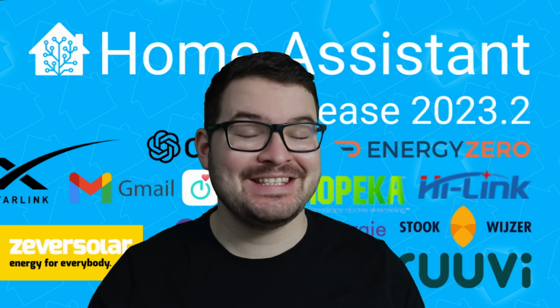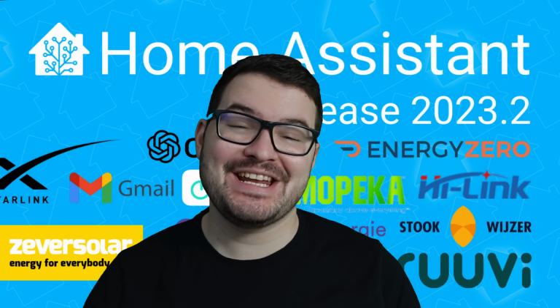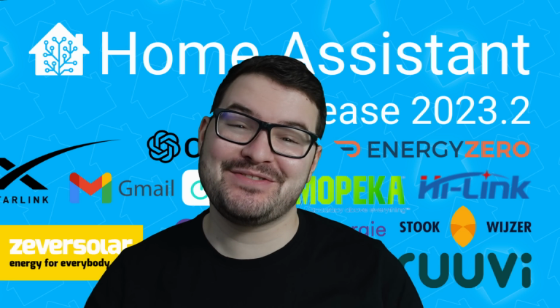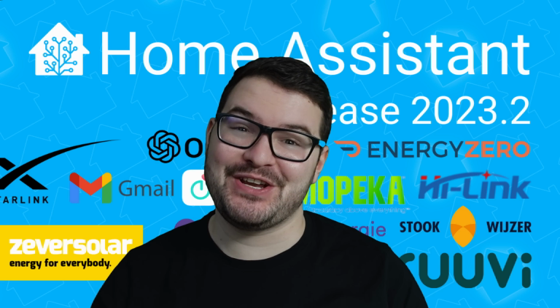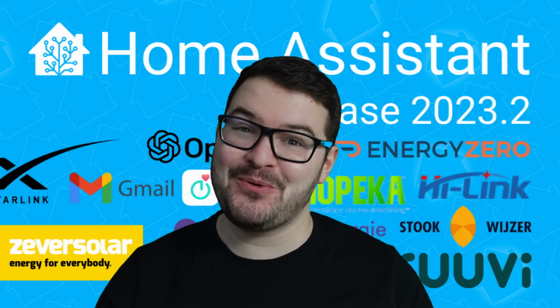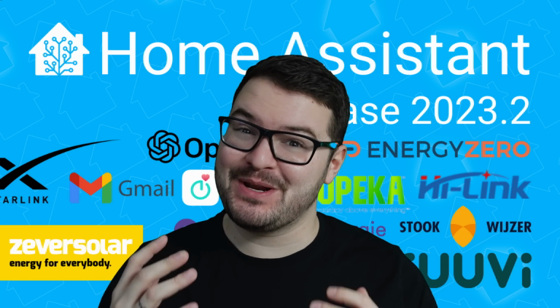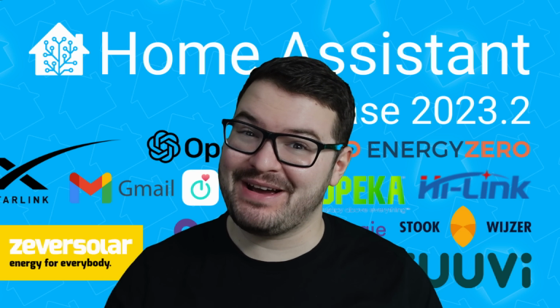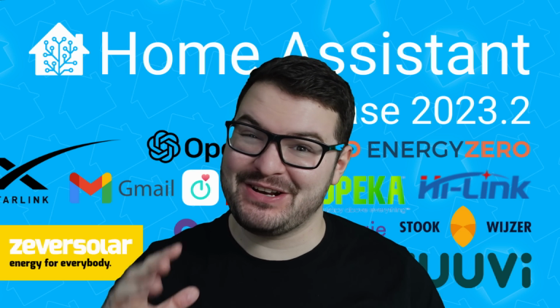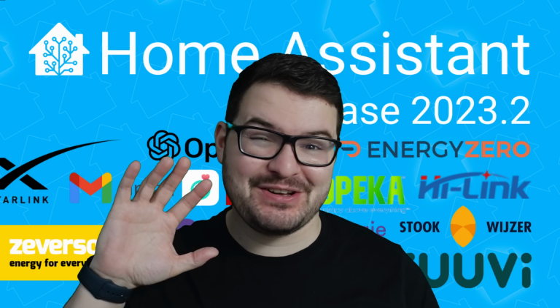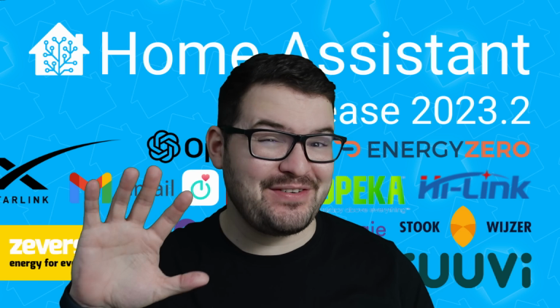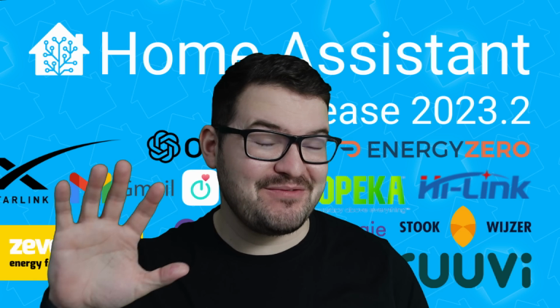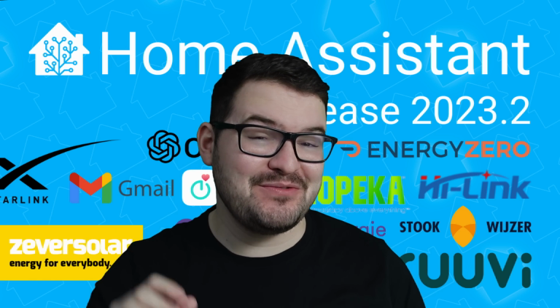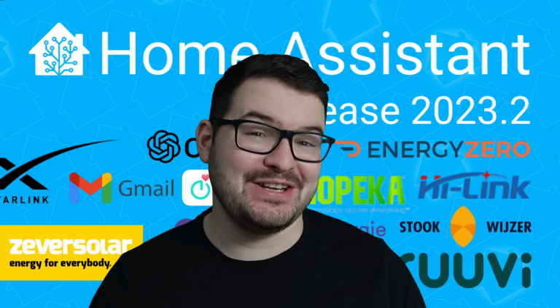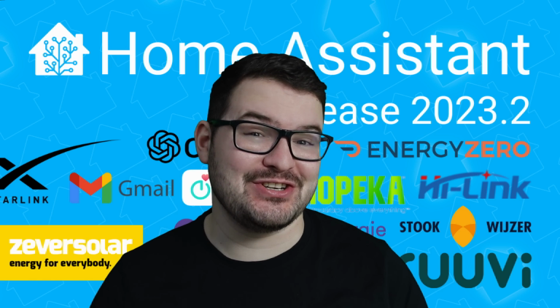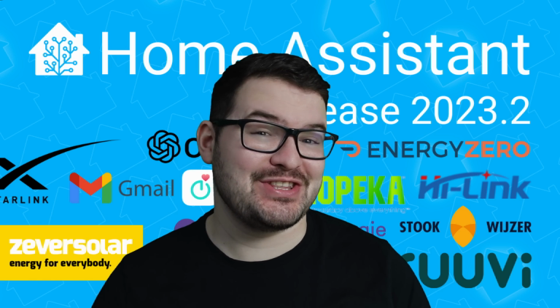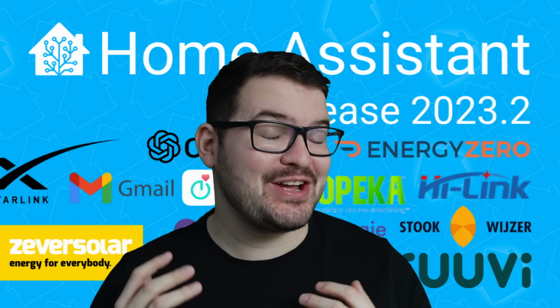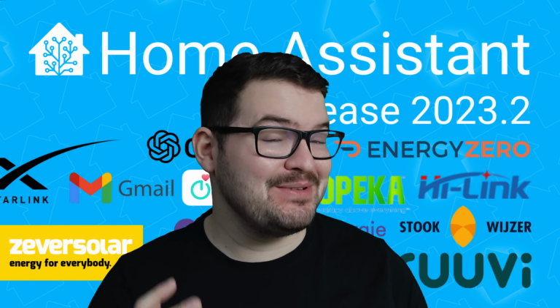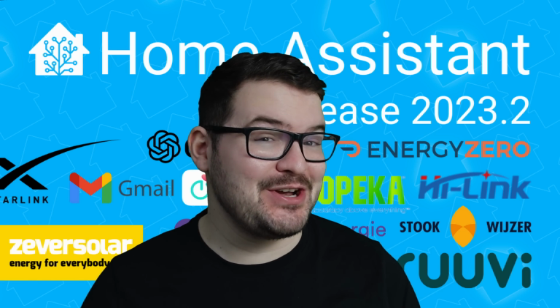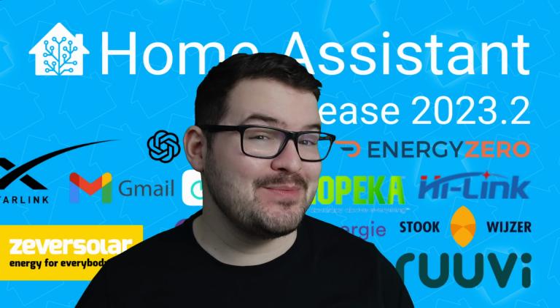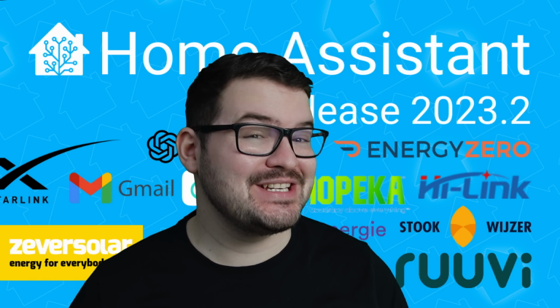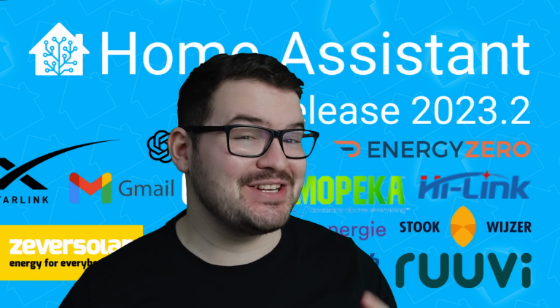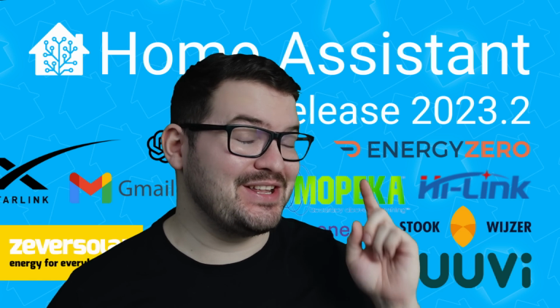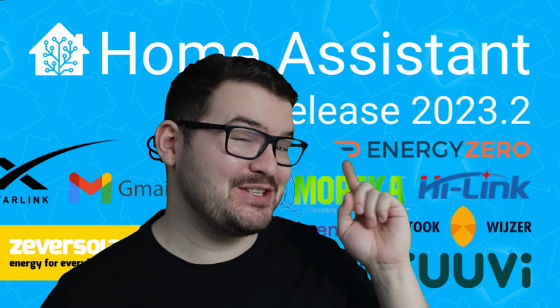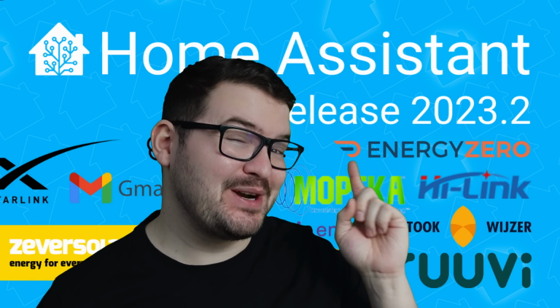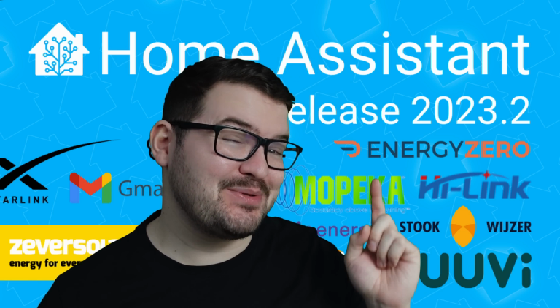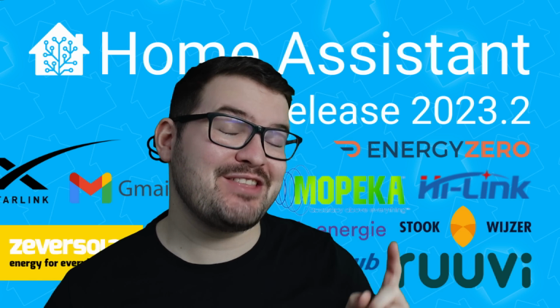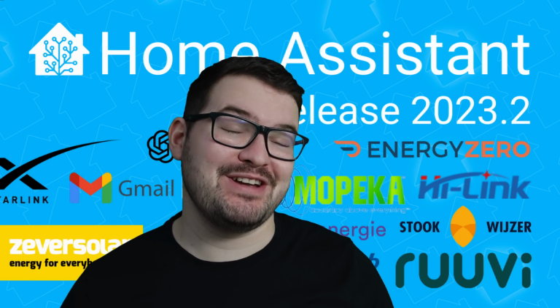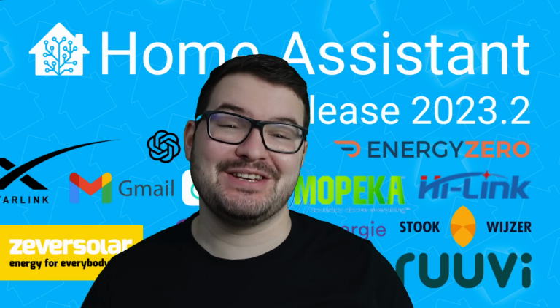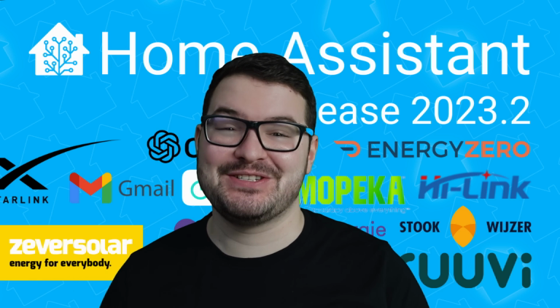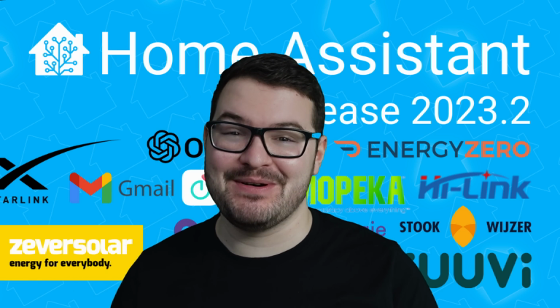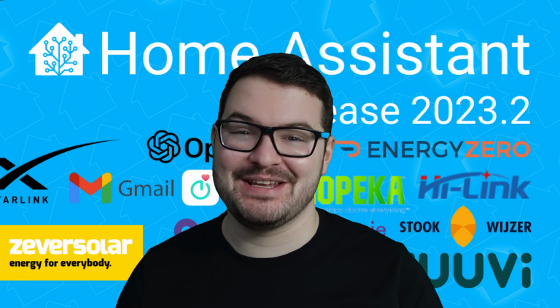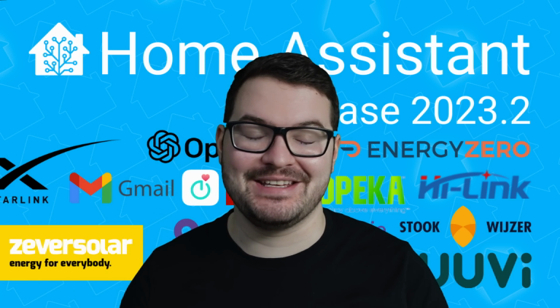In today's video we're going to be having a look at five new features that are coming to Home Assistant in the 2023.2 update.